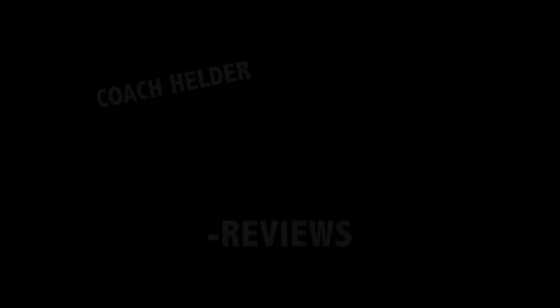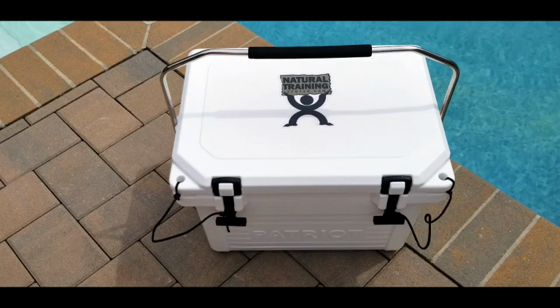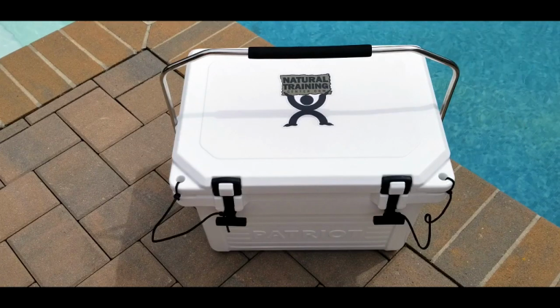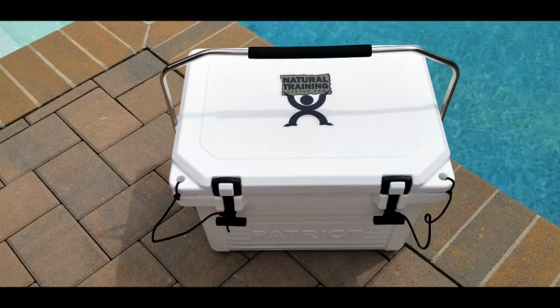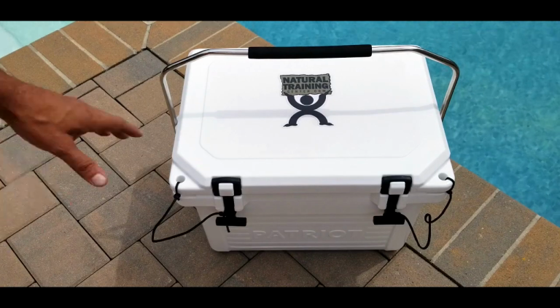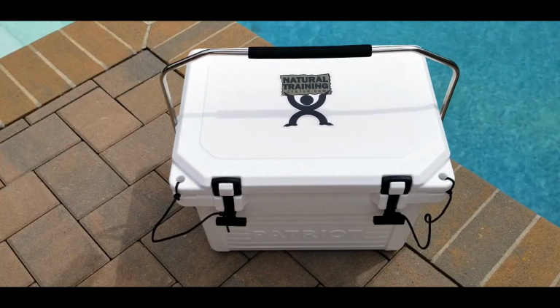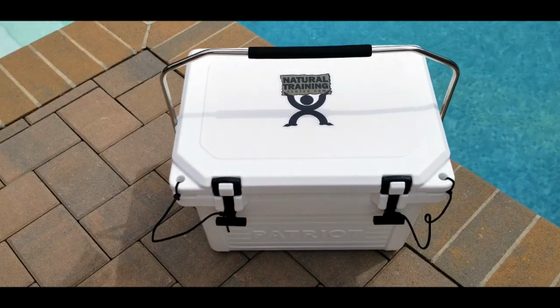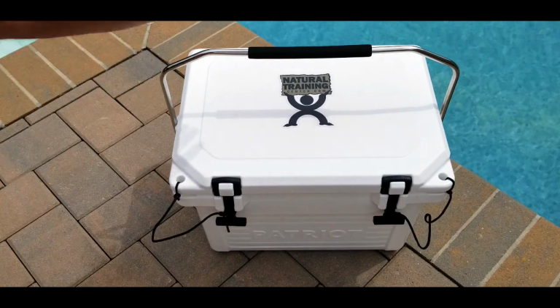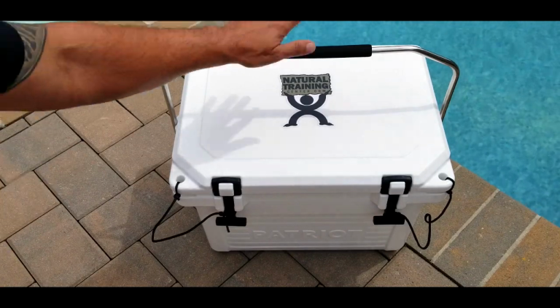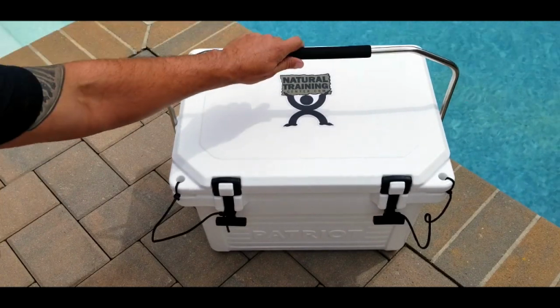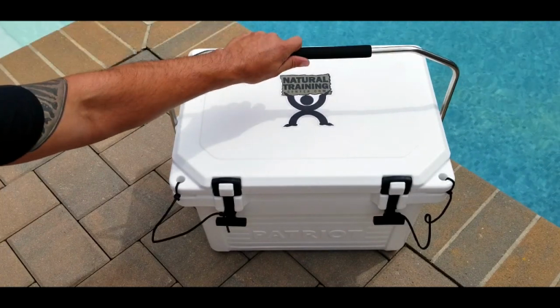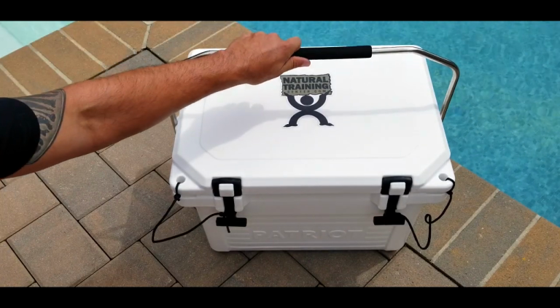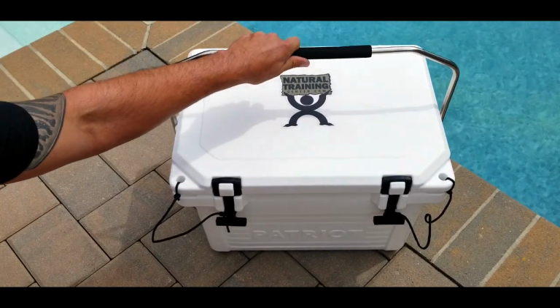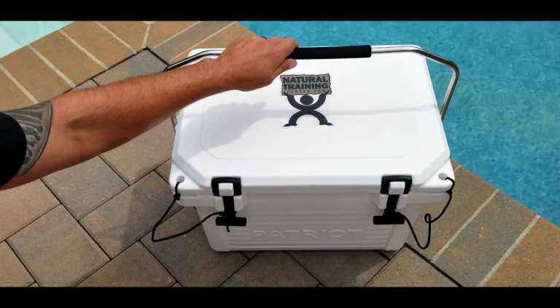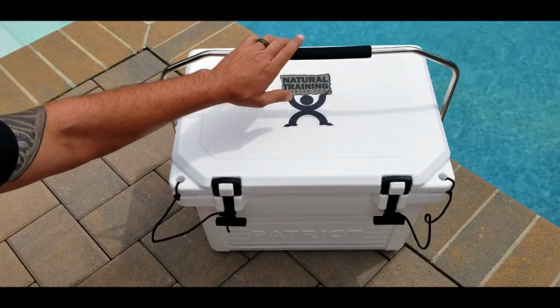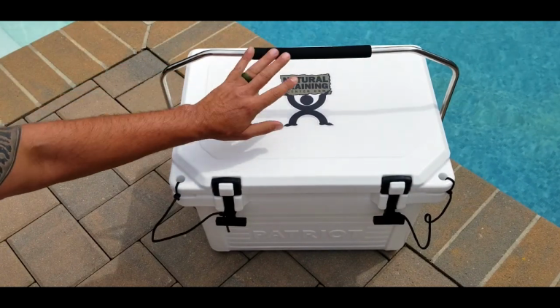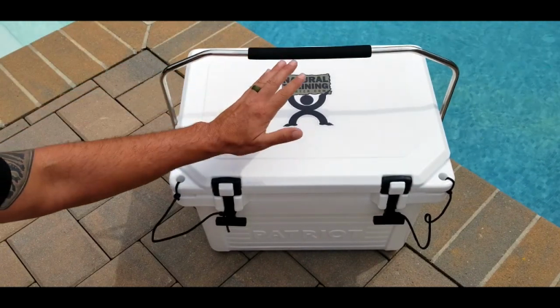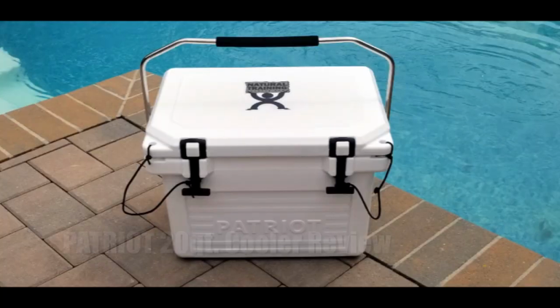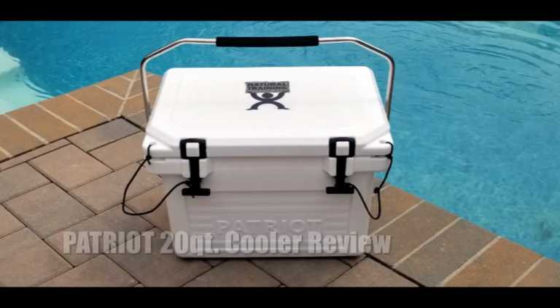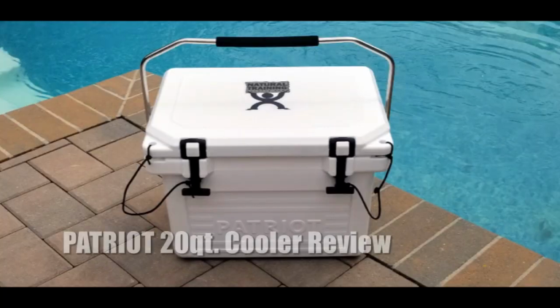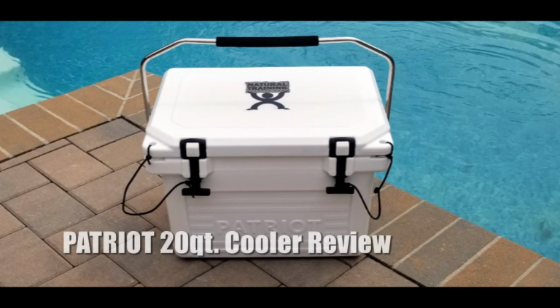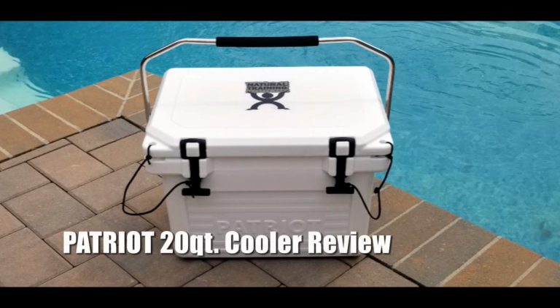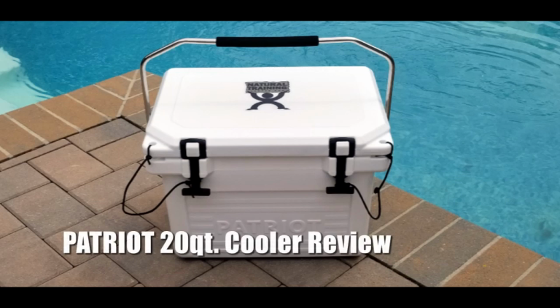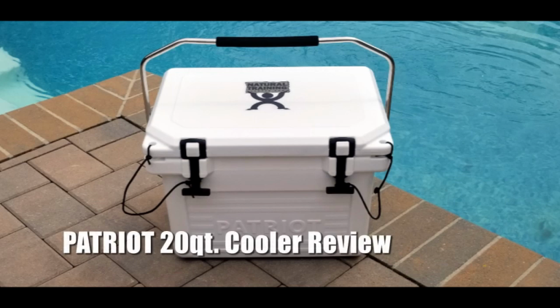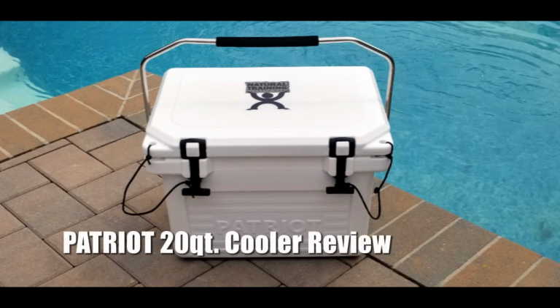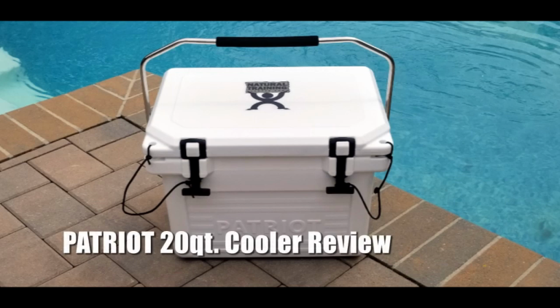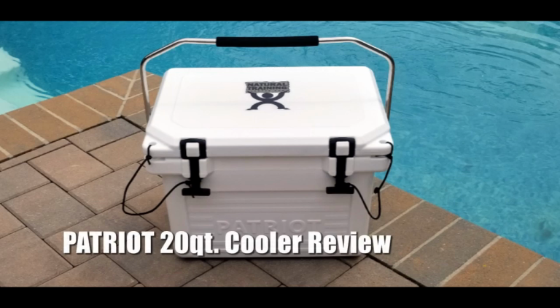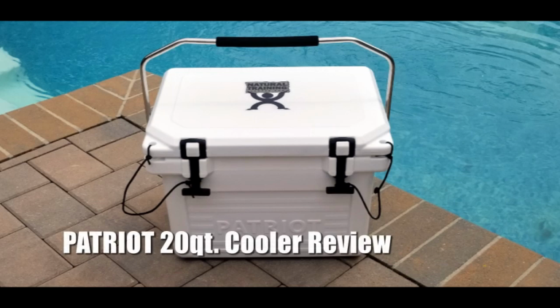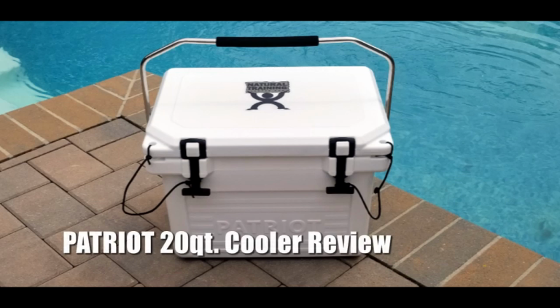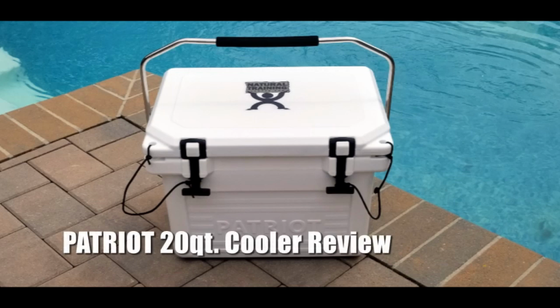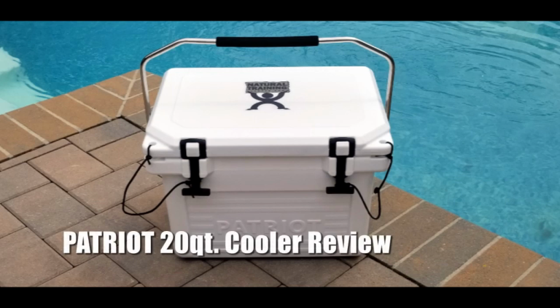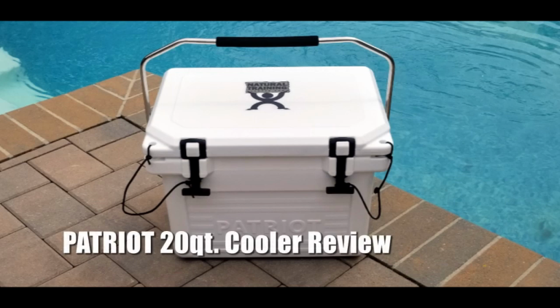Hello, it's Elder here, and today I want to talk to you about this new 20-quart ice cooler that I picked up, made by a company called Patriot.